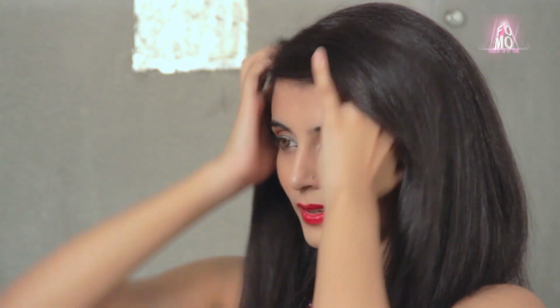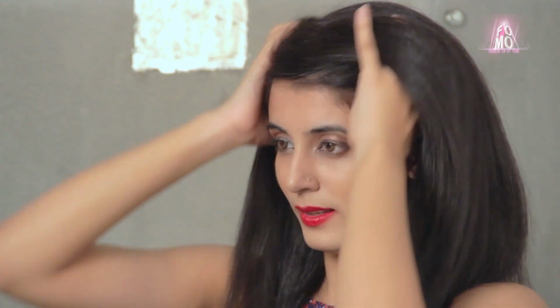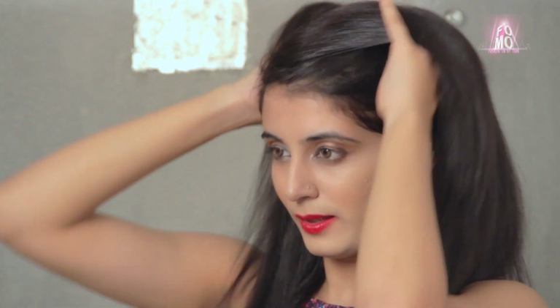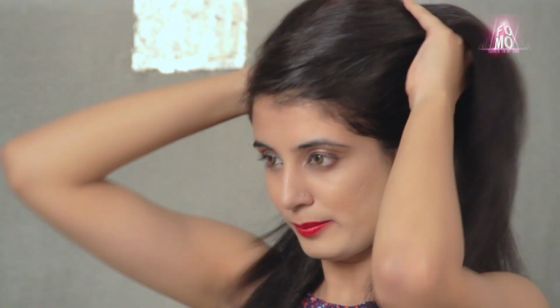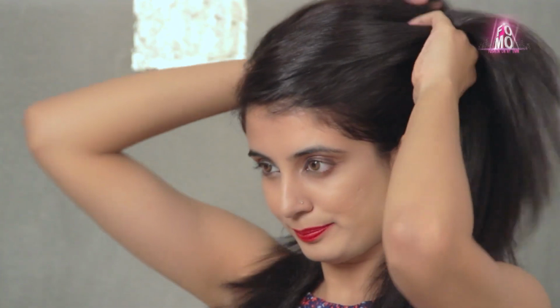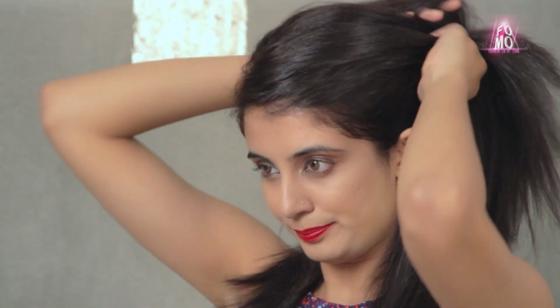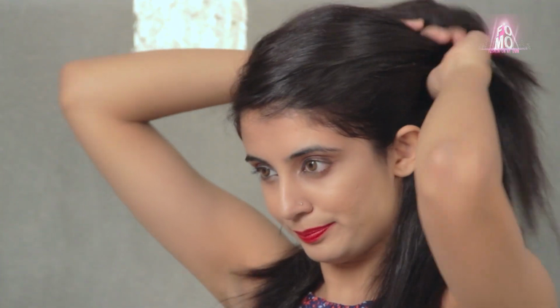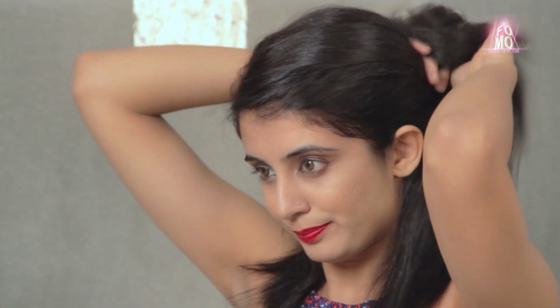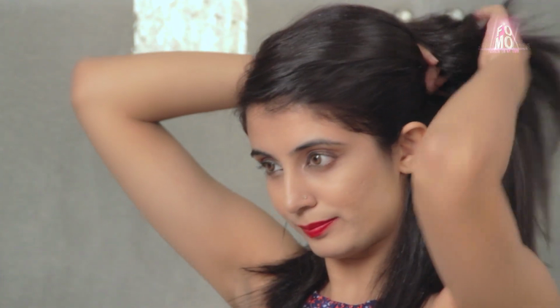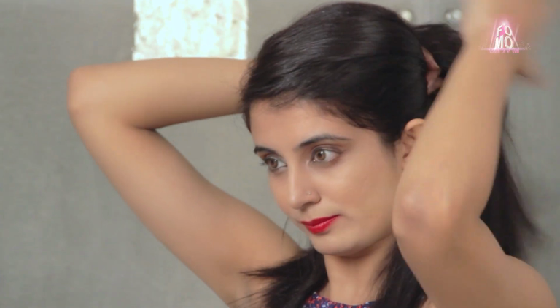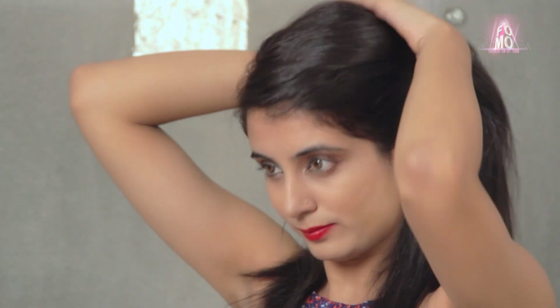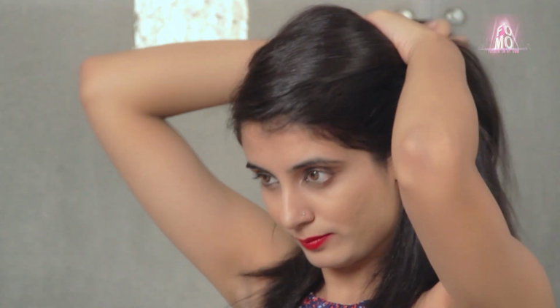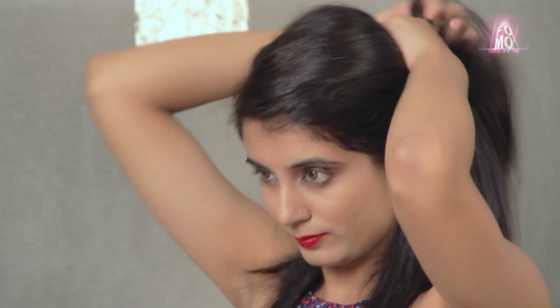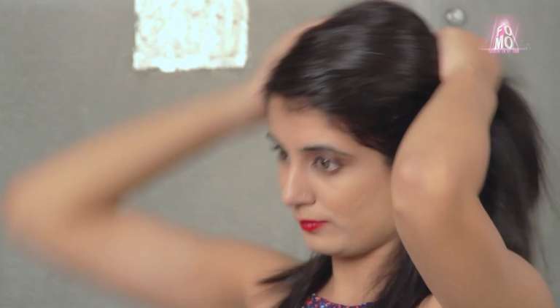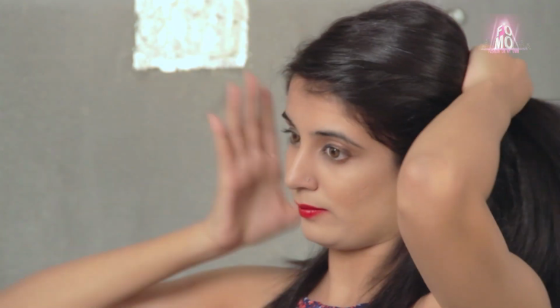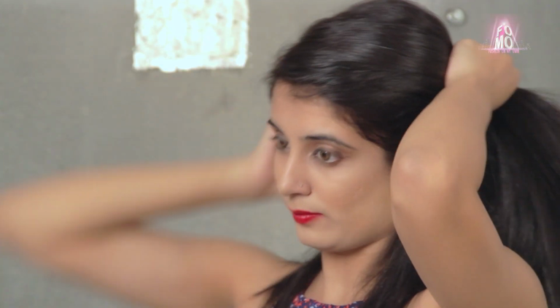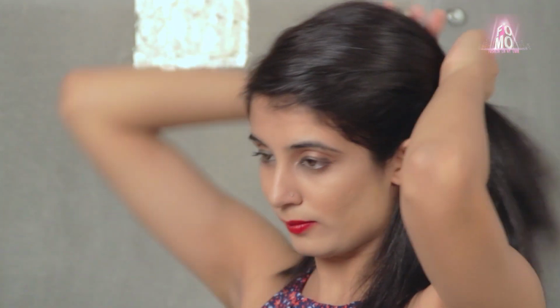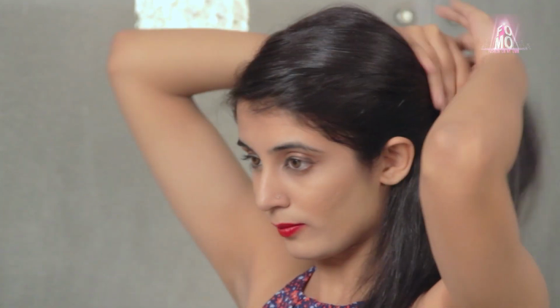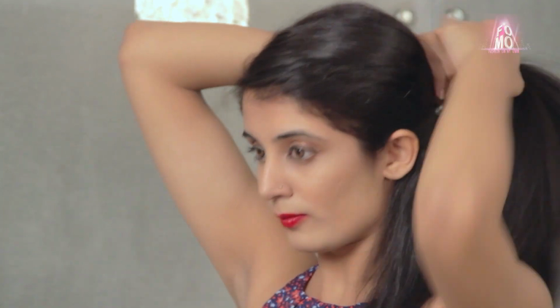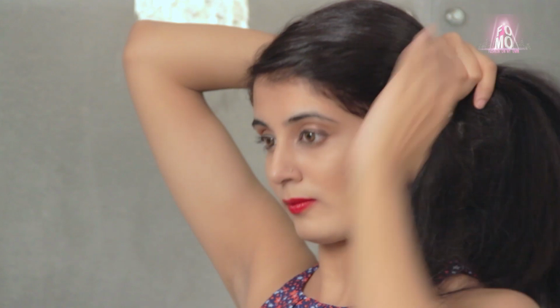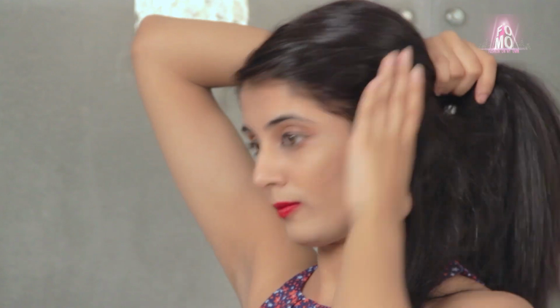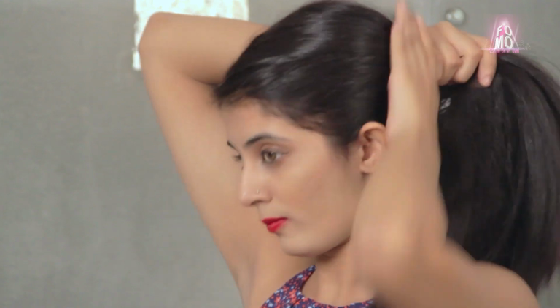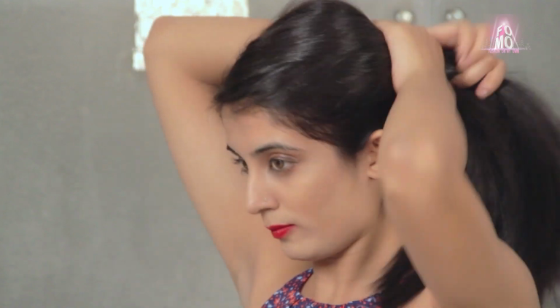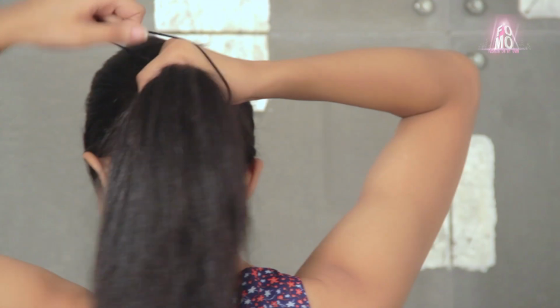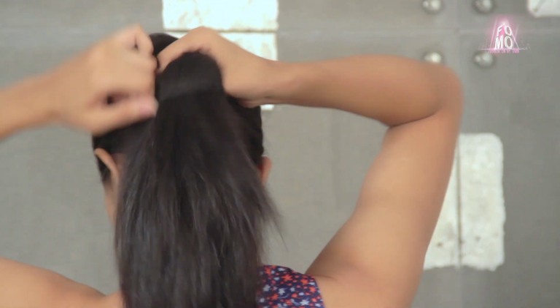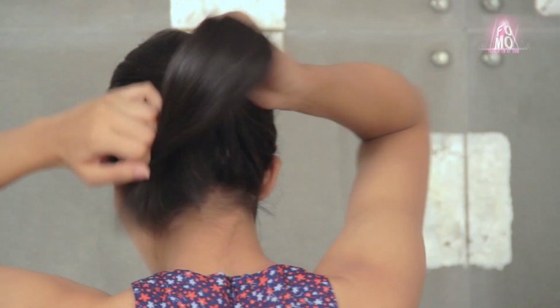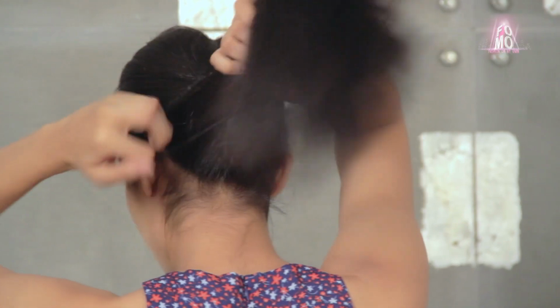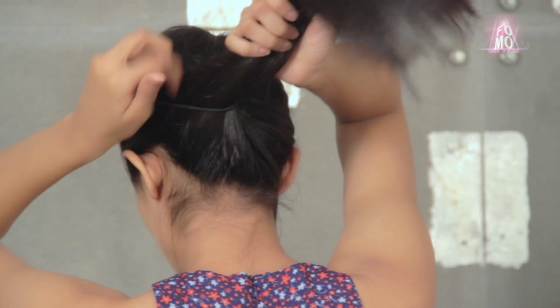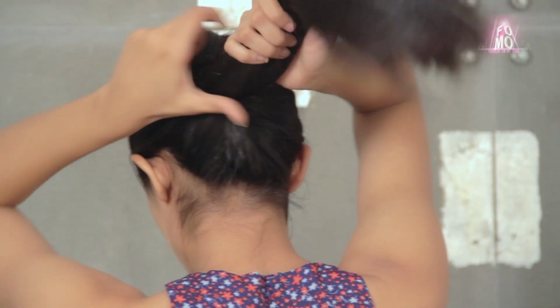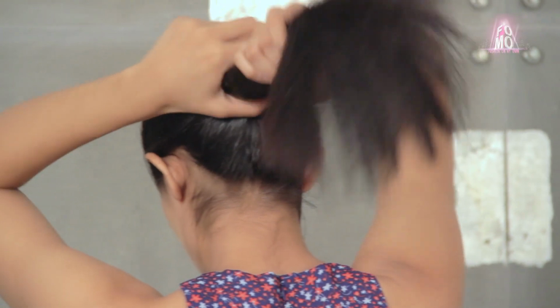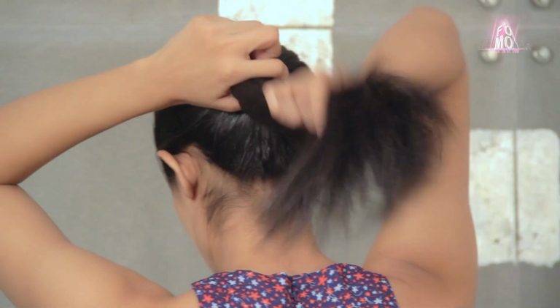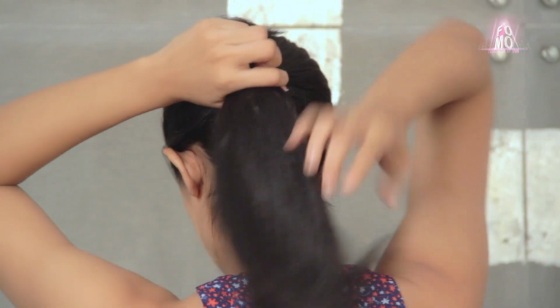Then I'm tying my hair into a tight ponytail, not too high or low, but at the centre of my head.